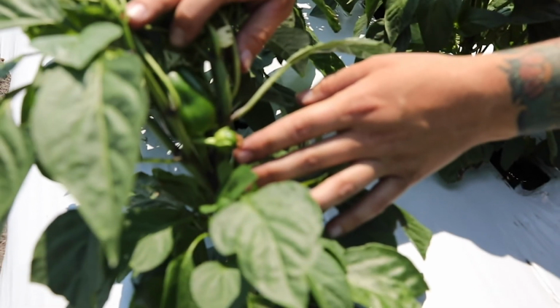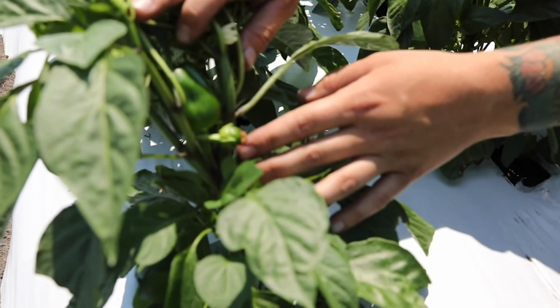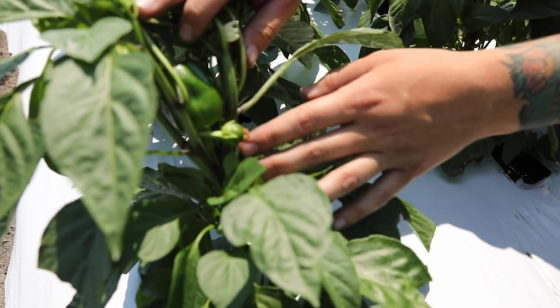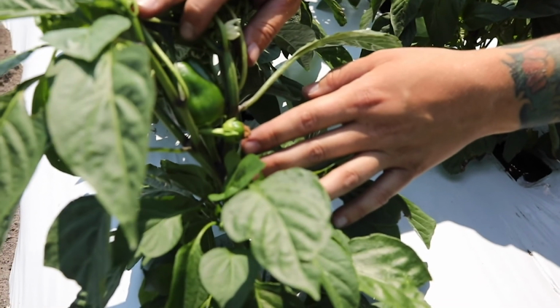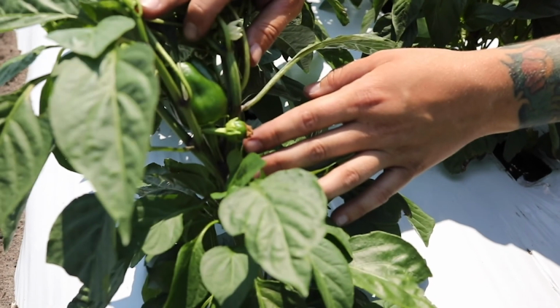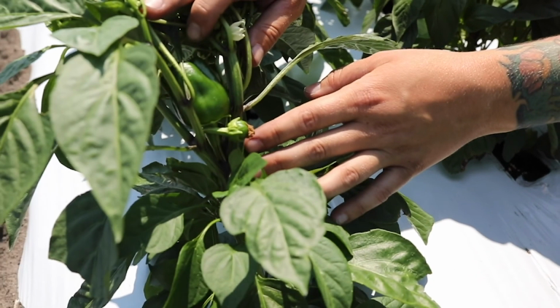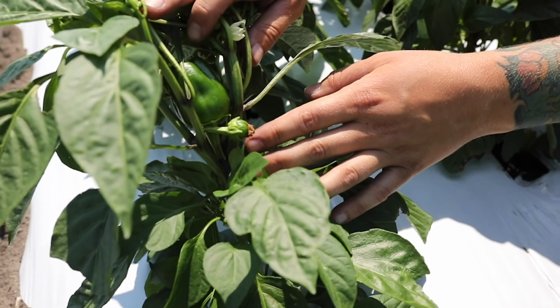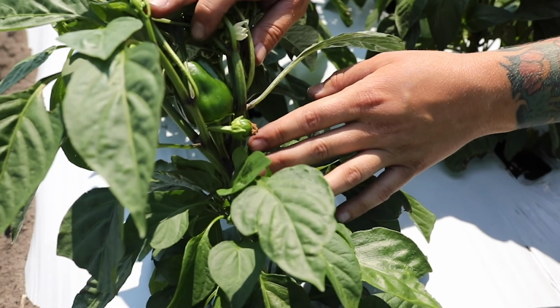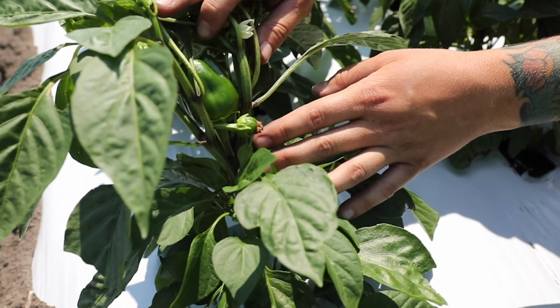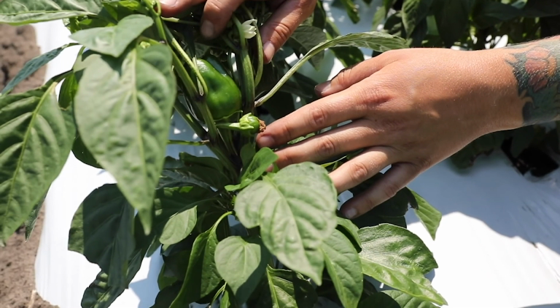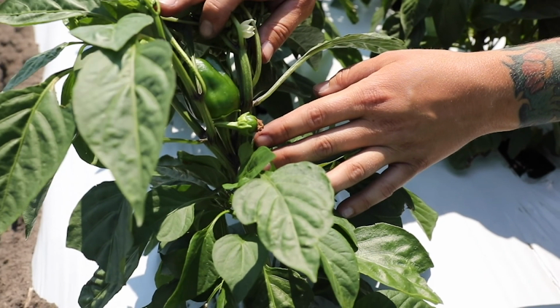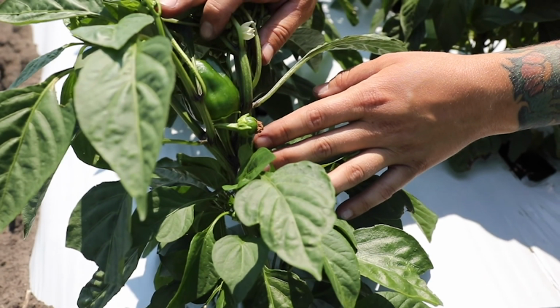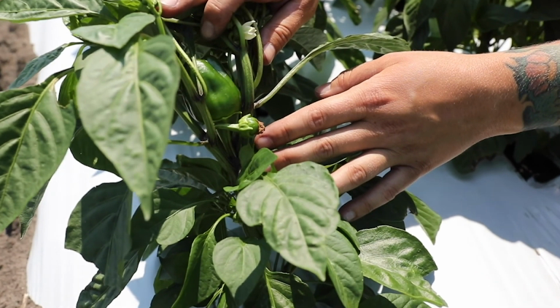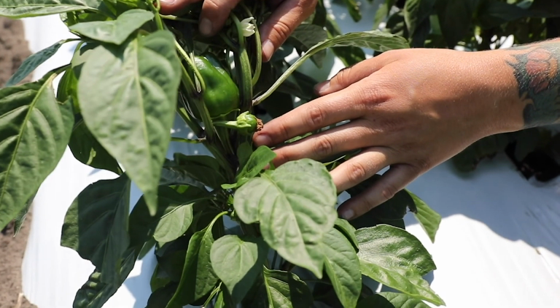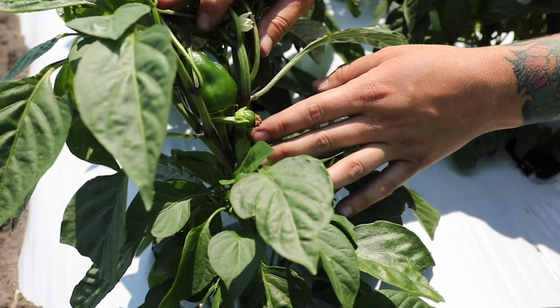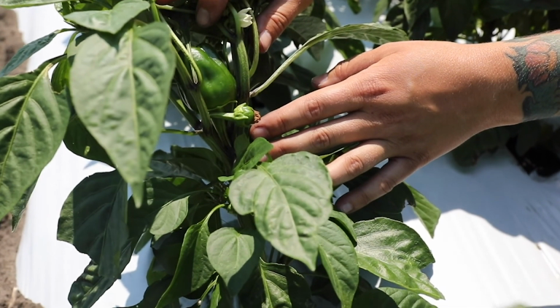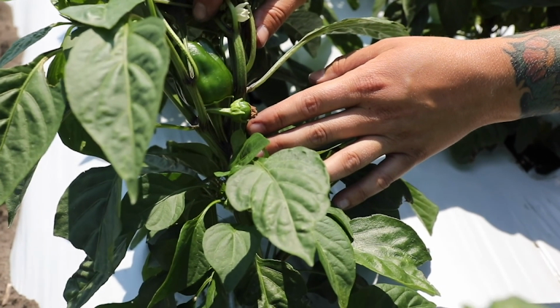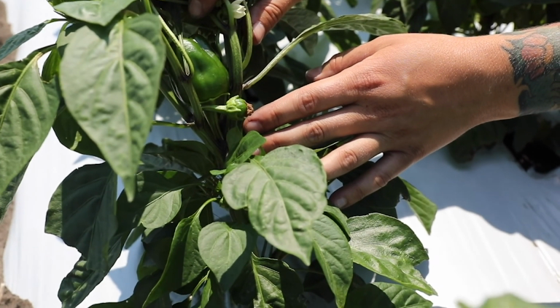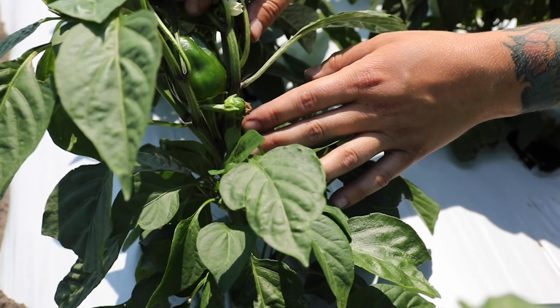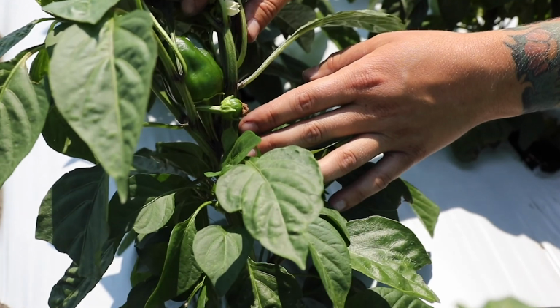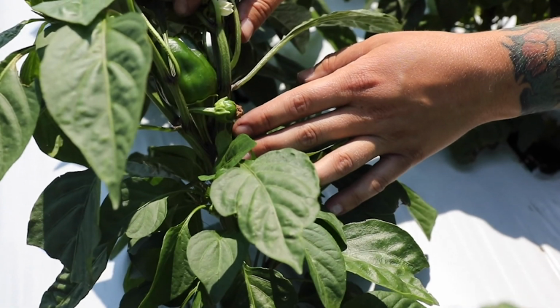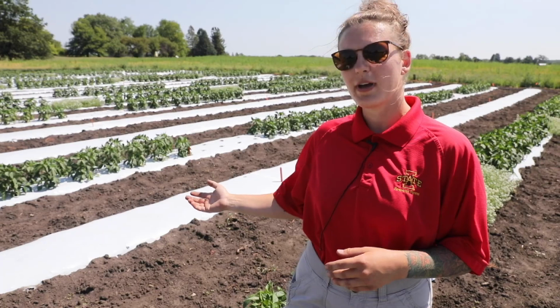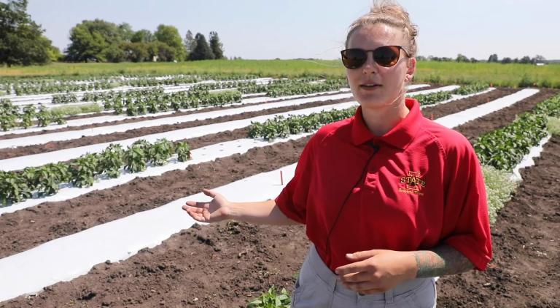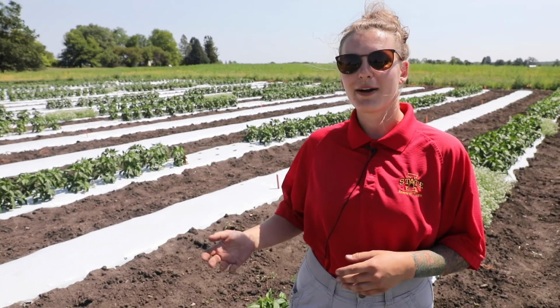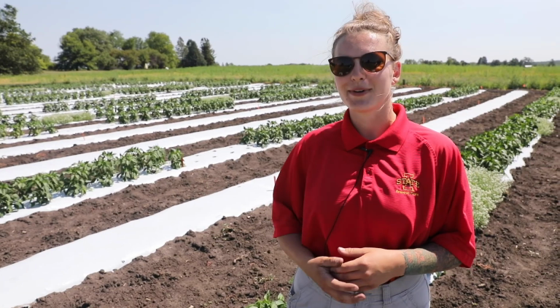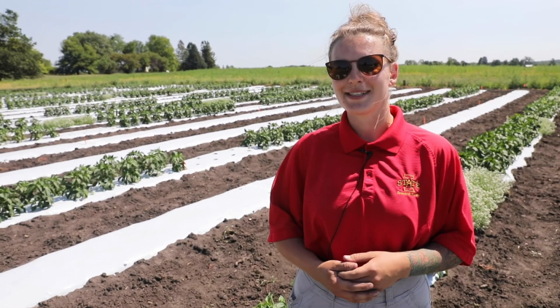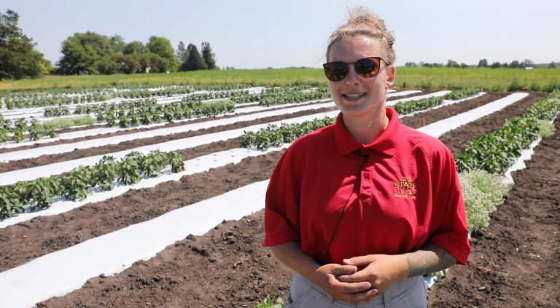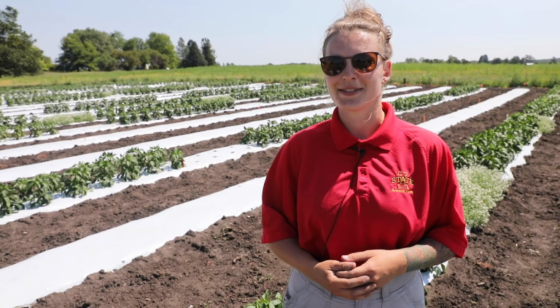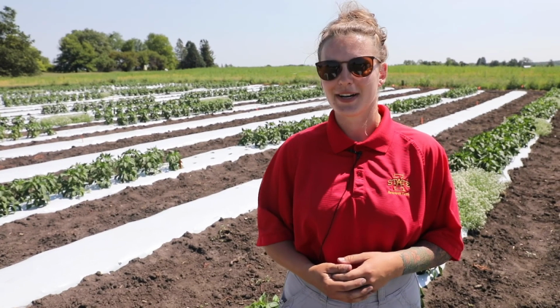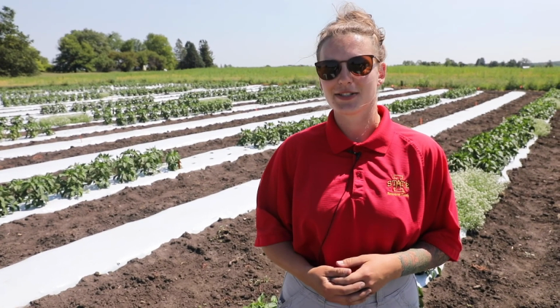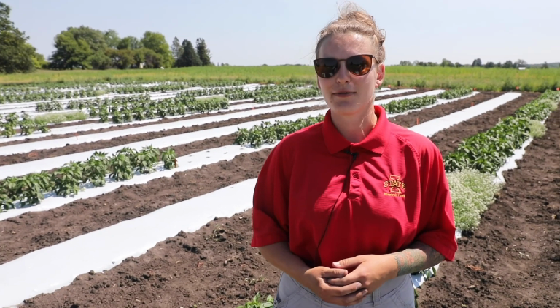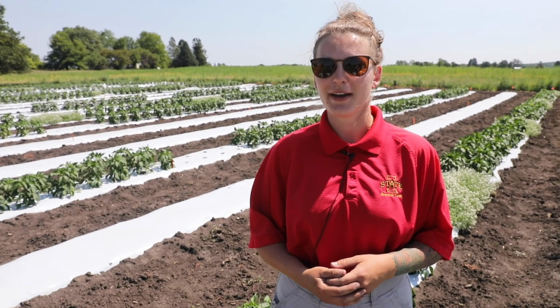We are looking at this in bell peppers — red bell peppers — and what will be cauliflower once the season is ready to start for that.